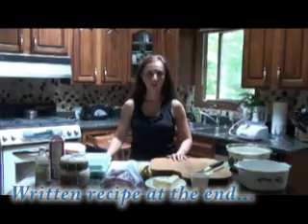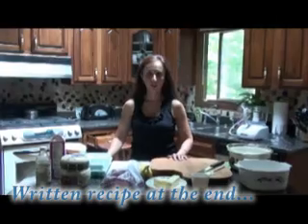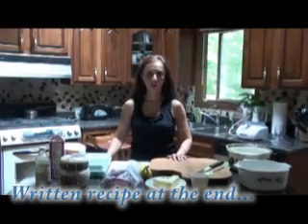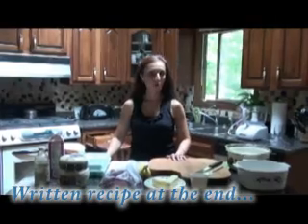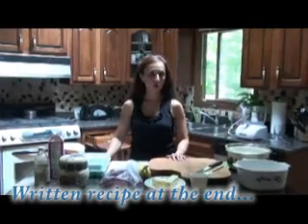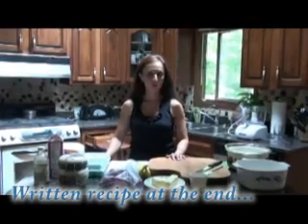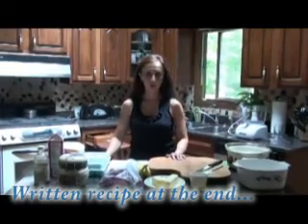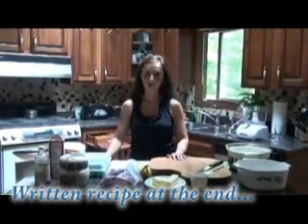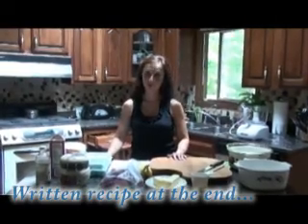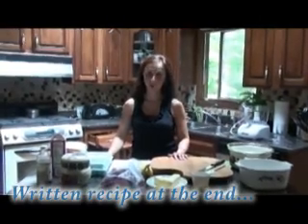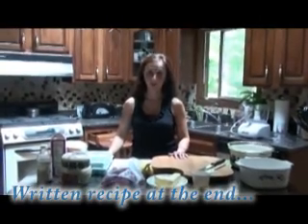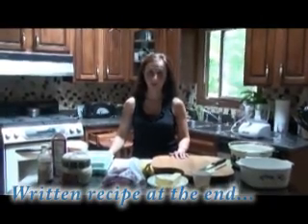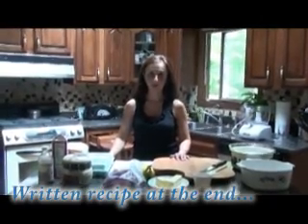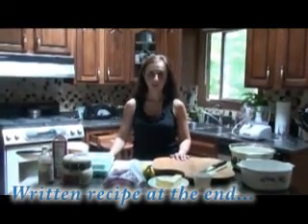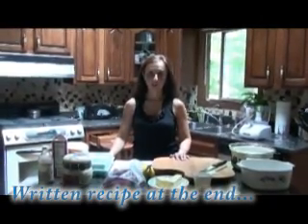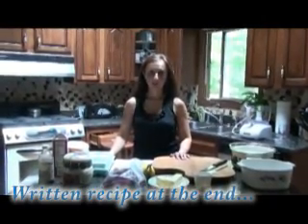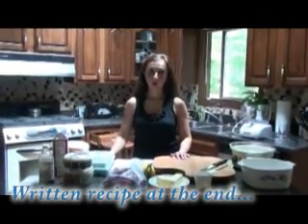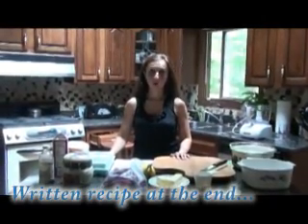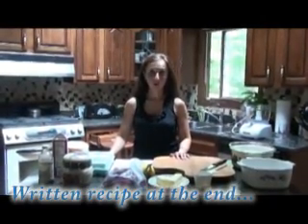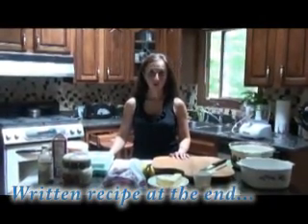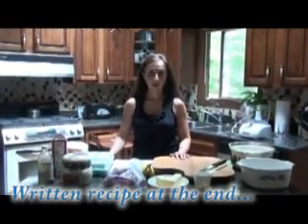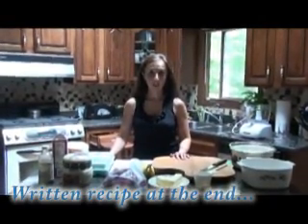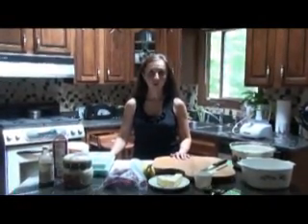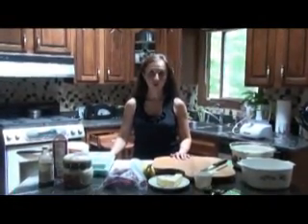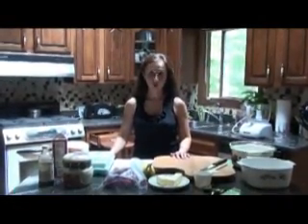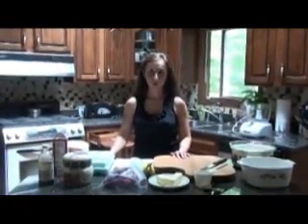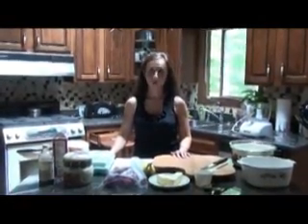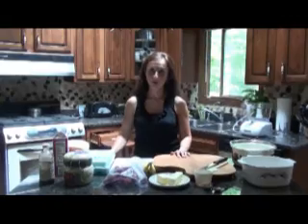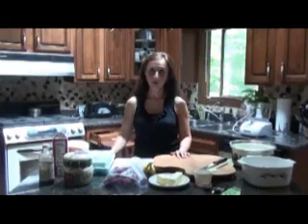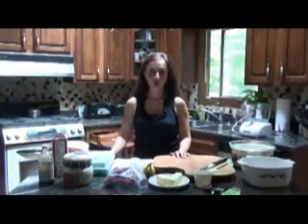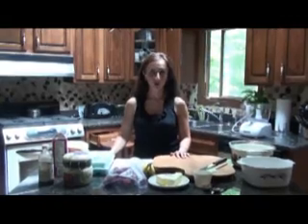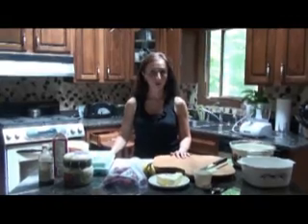Welcome to Makeover's Recipes. We are going to be making strawberry banana chocolate bread pudding.